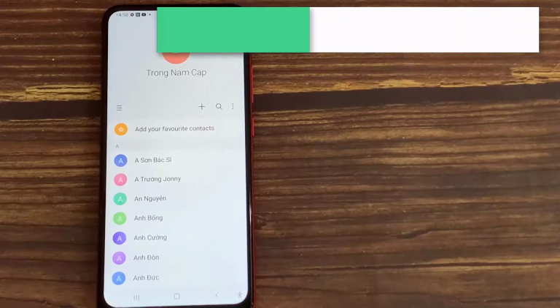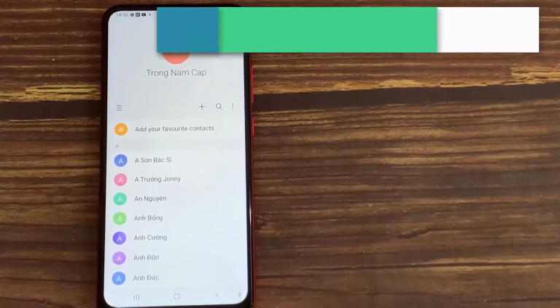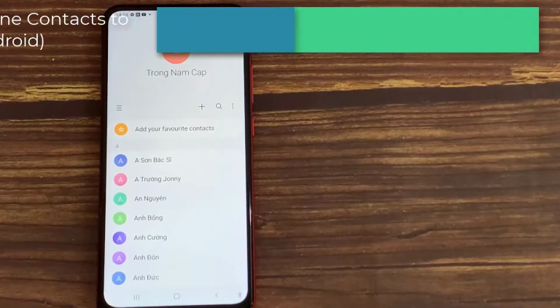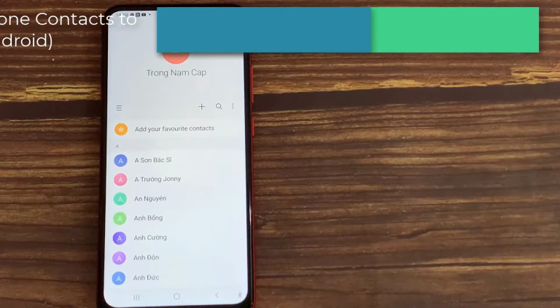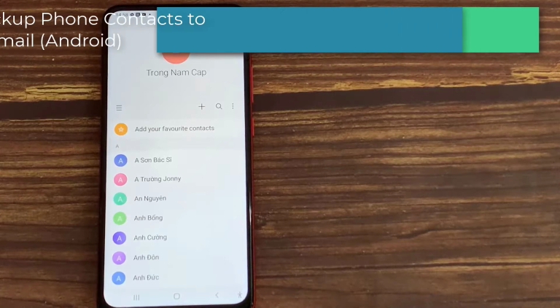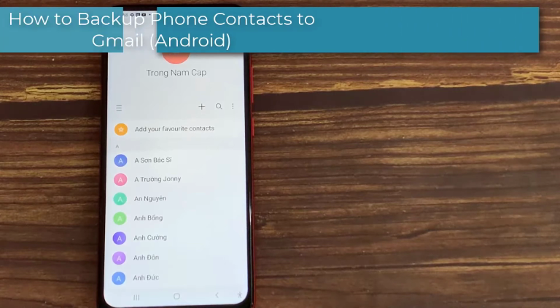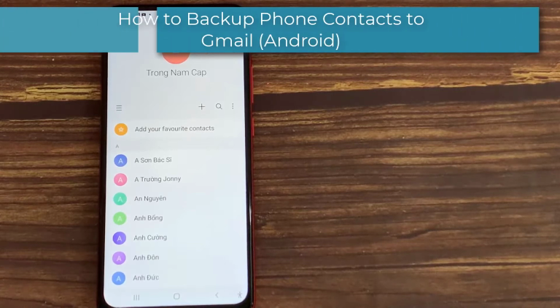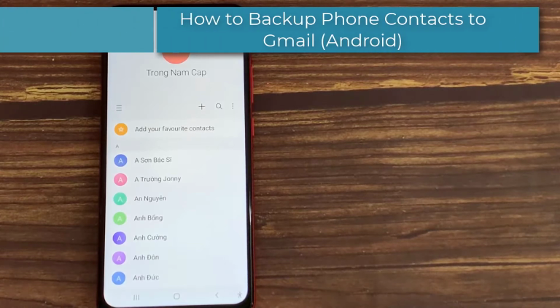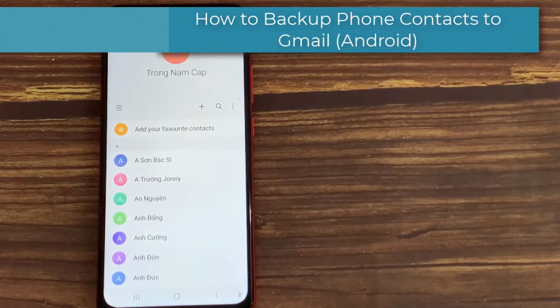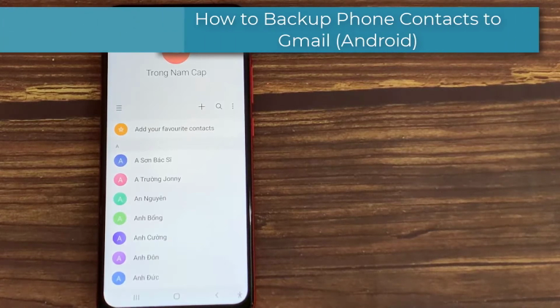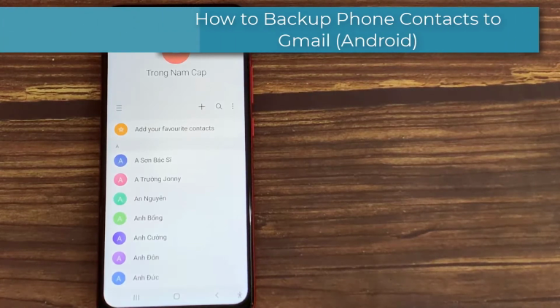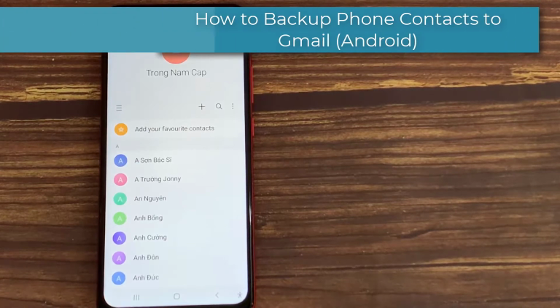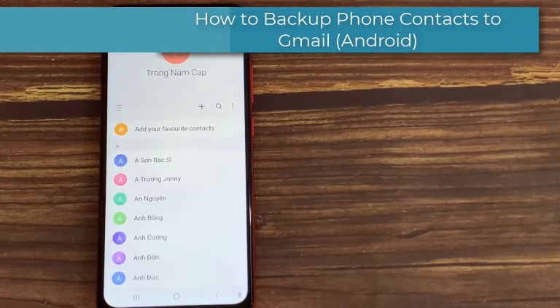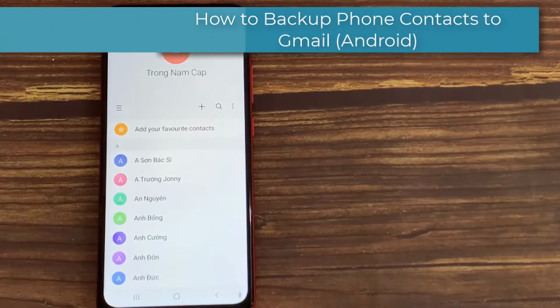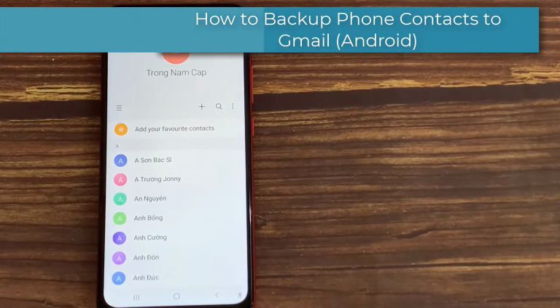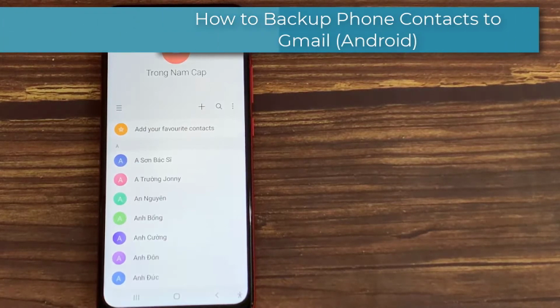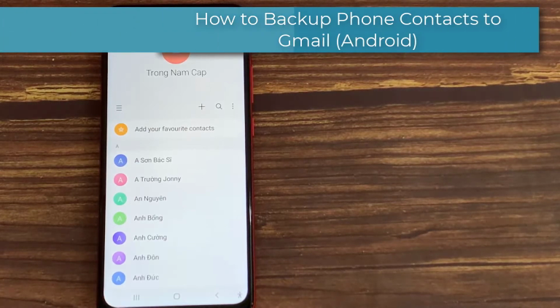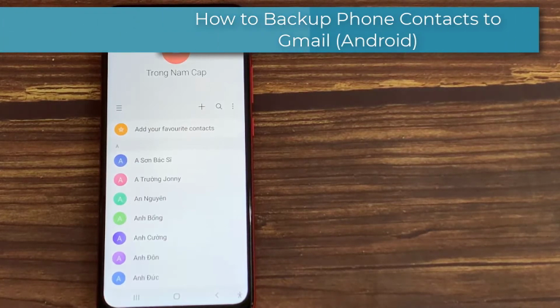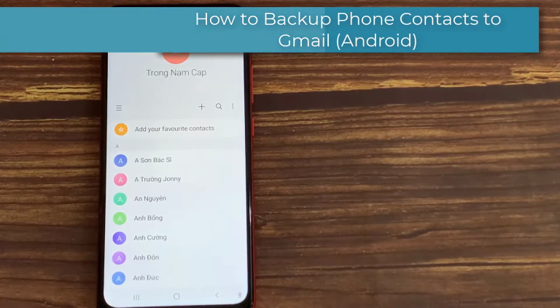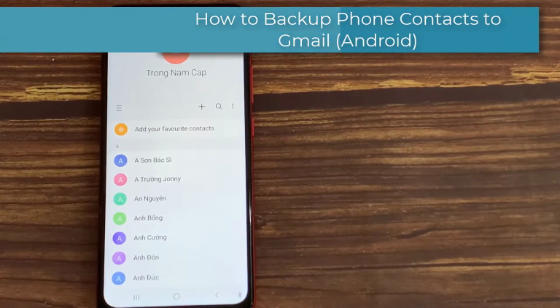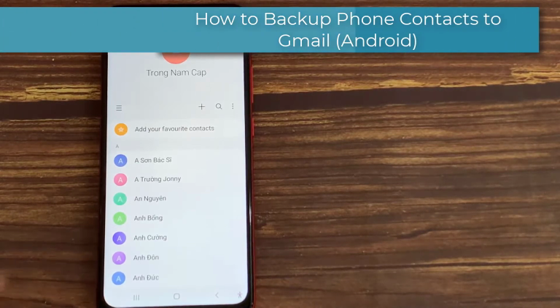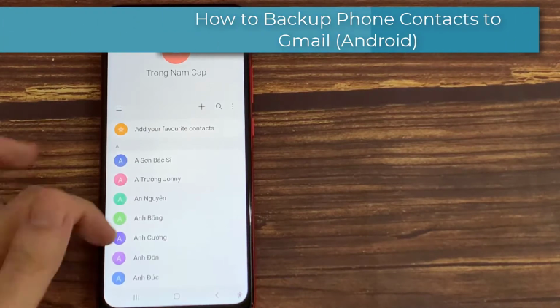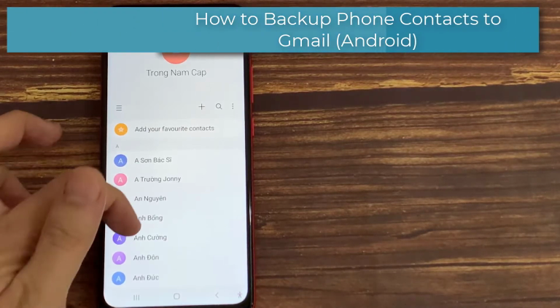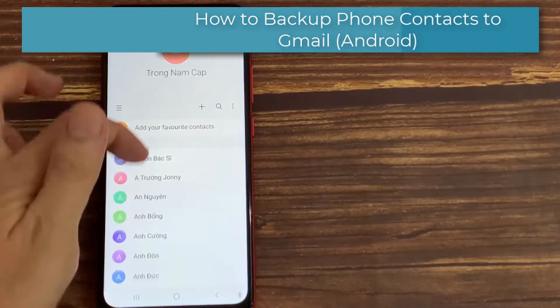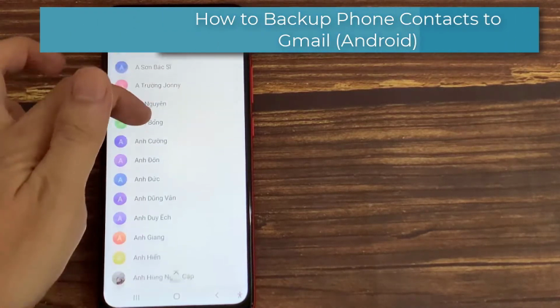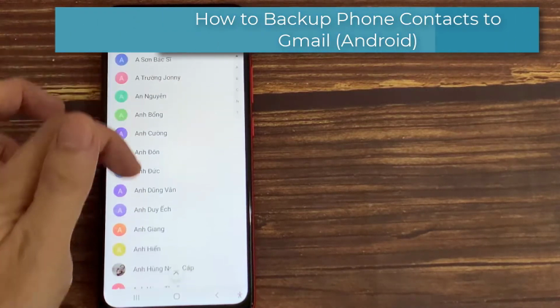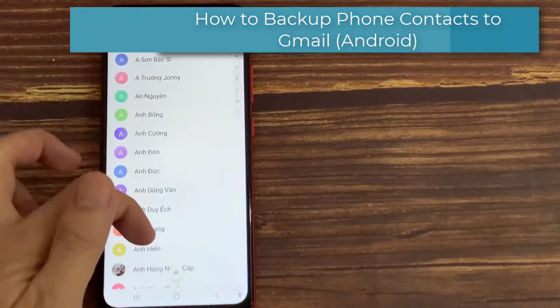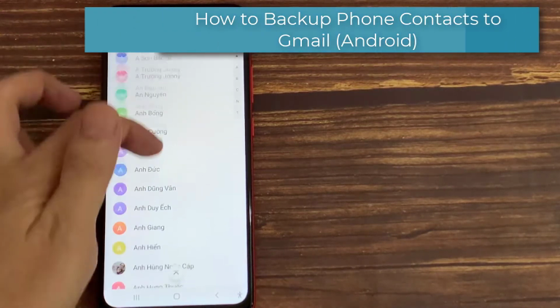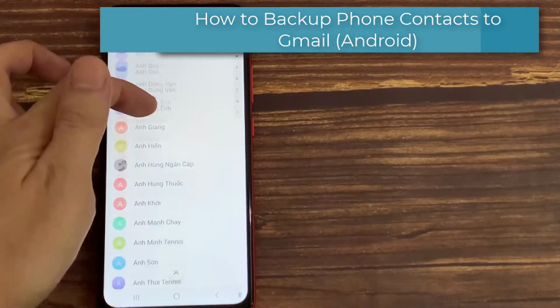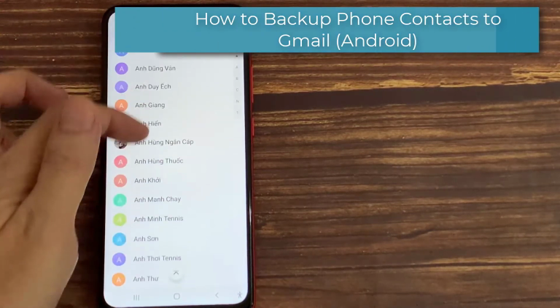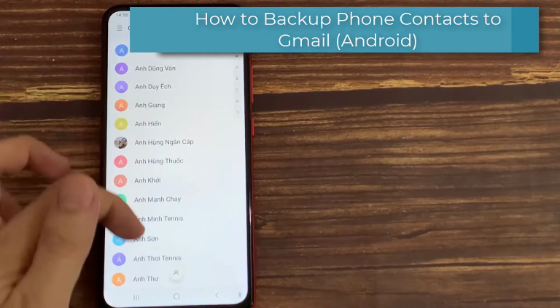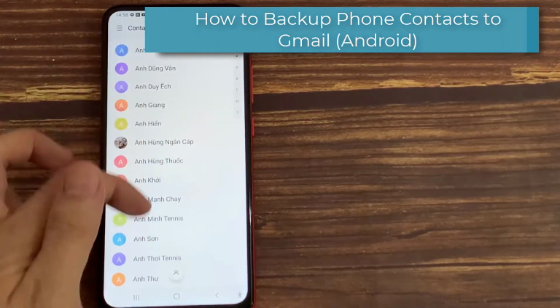Hi everyone! In this video, we will show you how to backup phone contacts to Gmail.